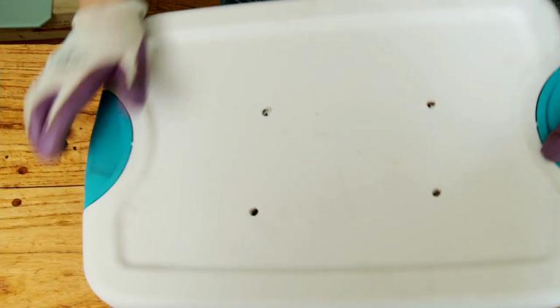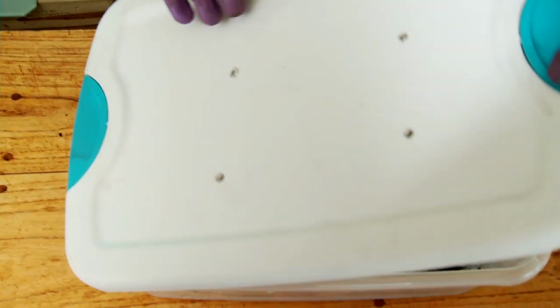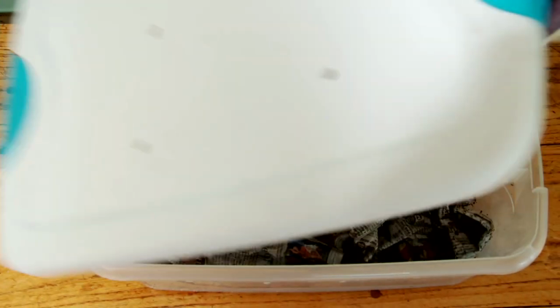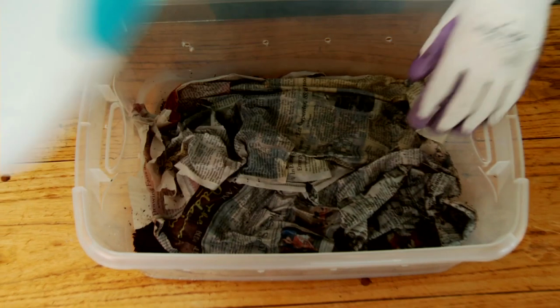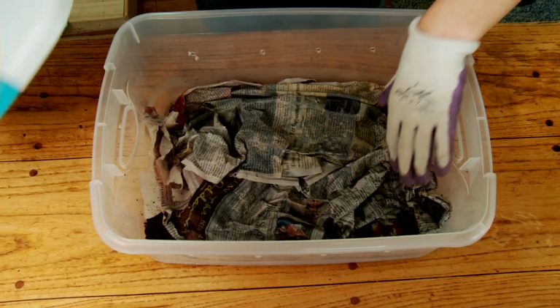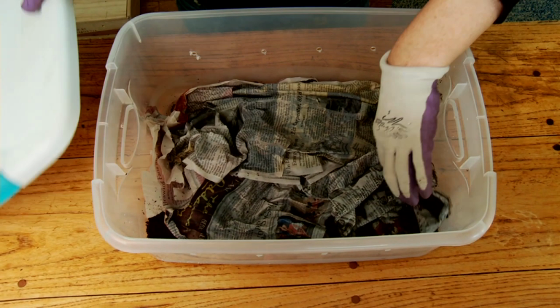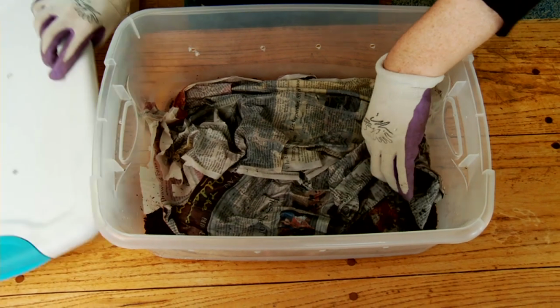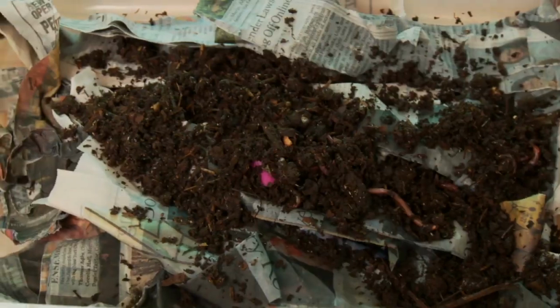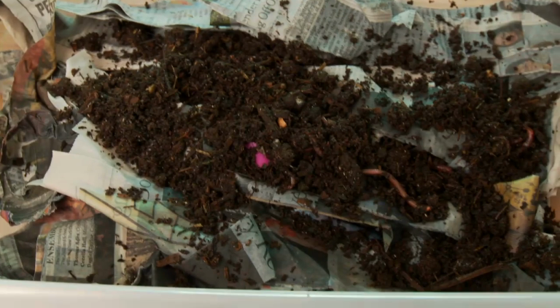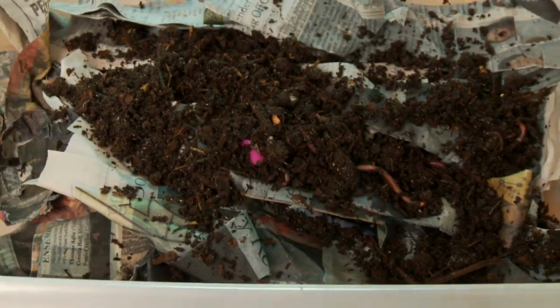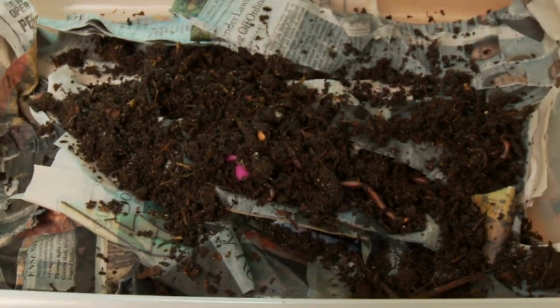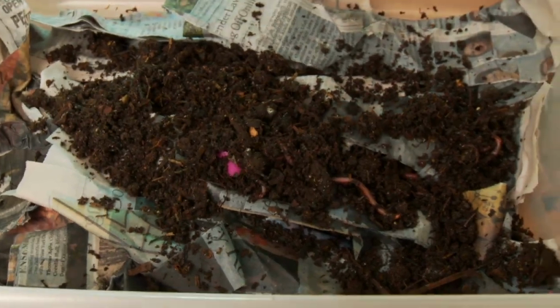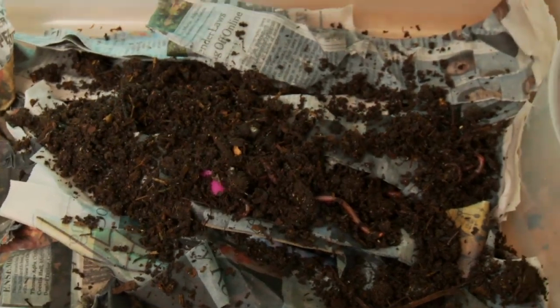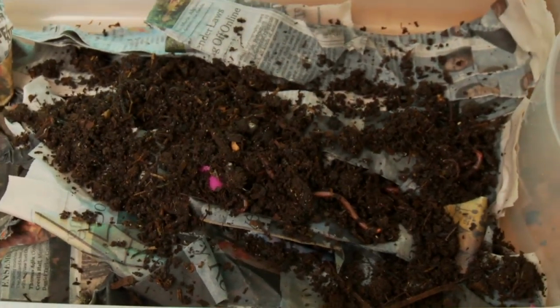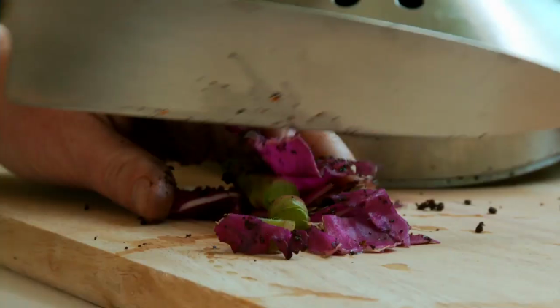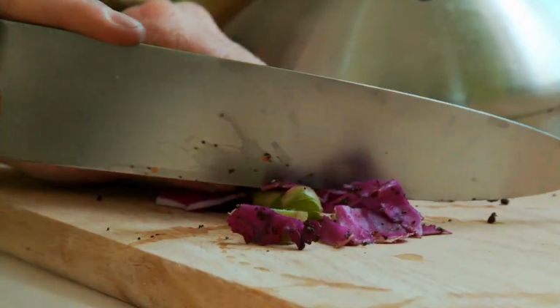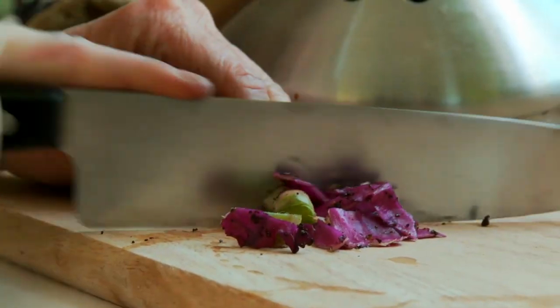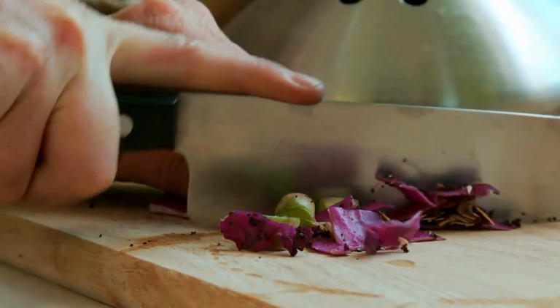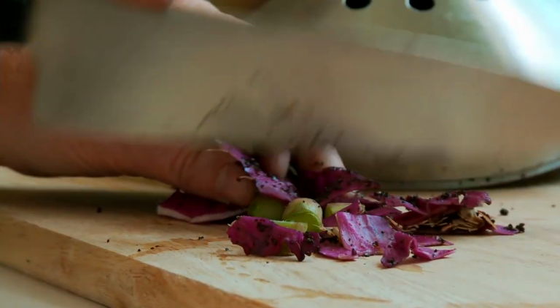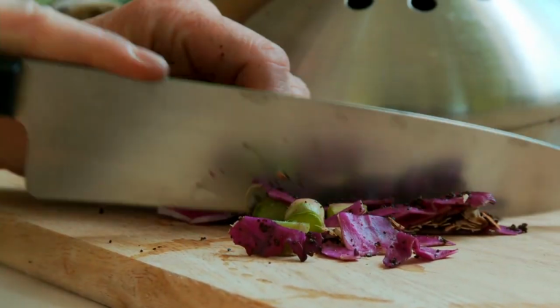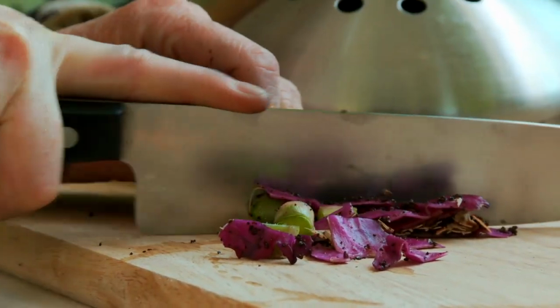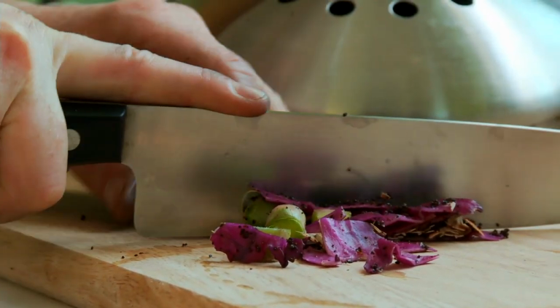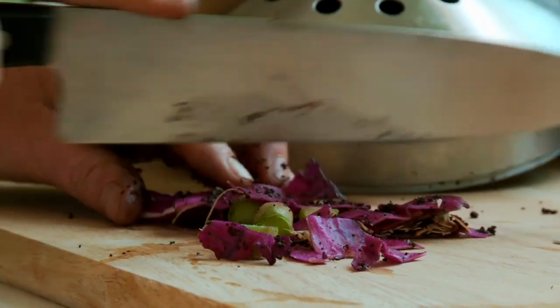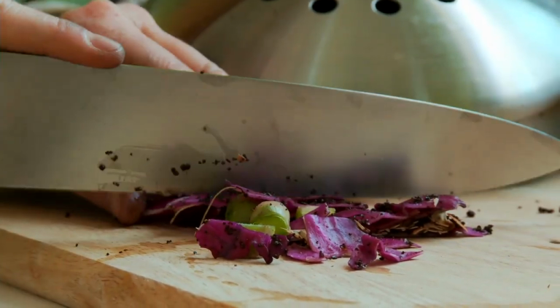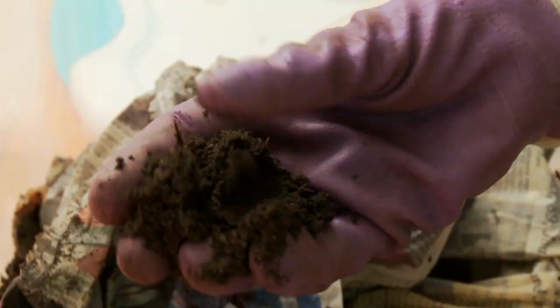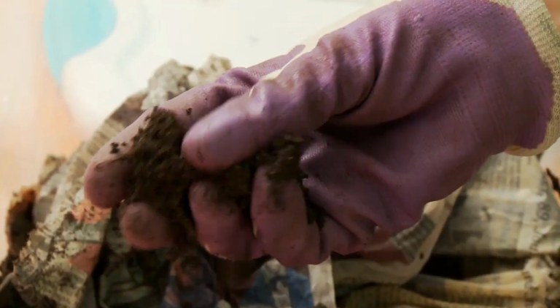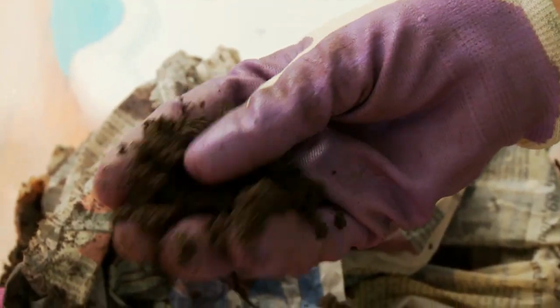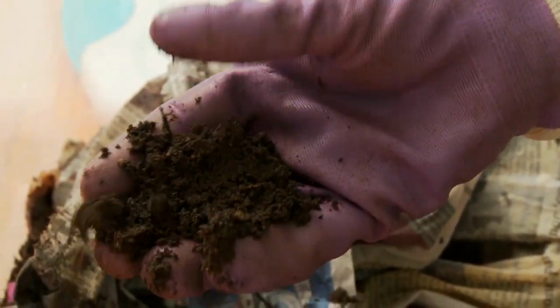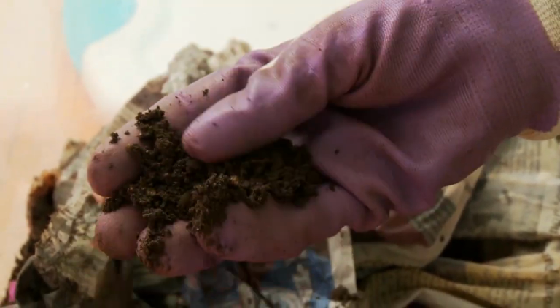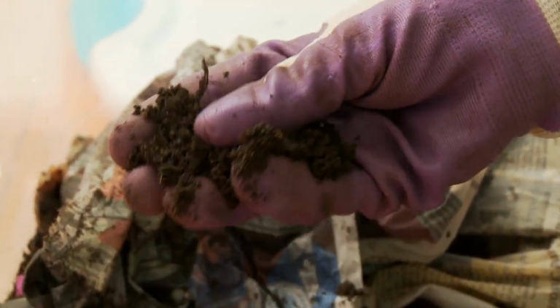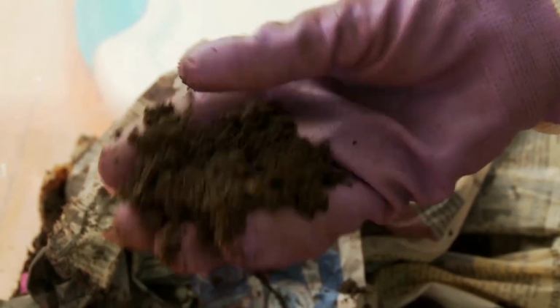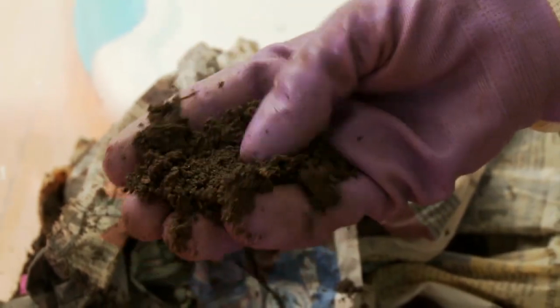Worm composting might sound scary, but really it's an easy and cheap way to take your kitchen scraps and have them turned into fertilizer that your plants will love.